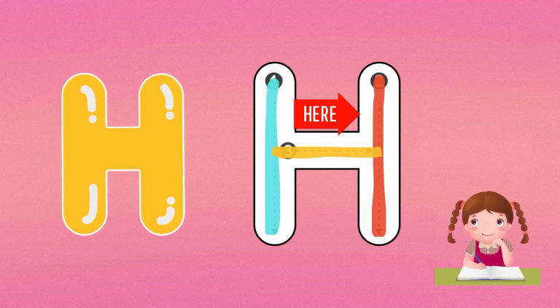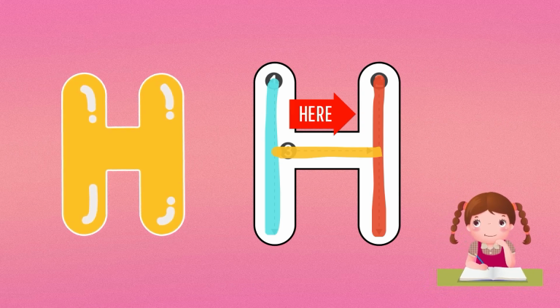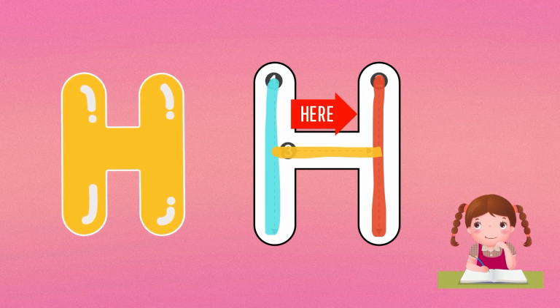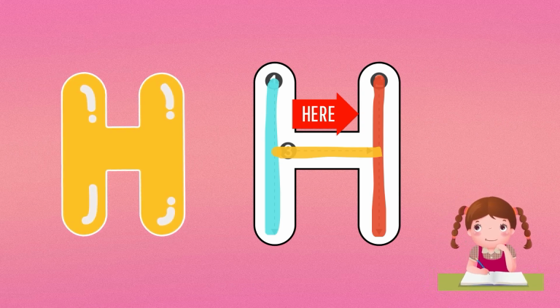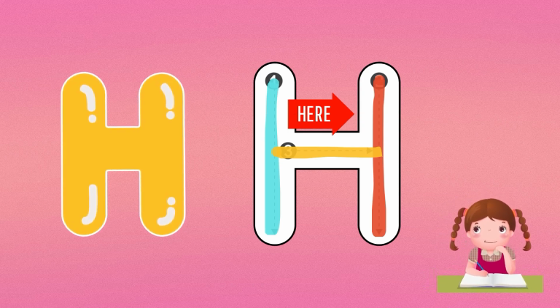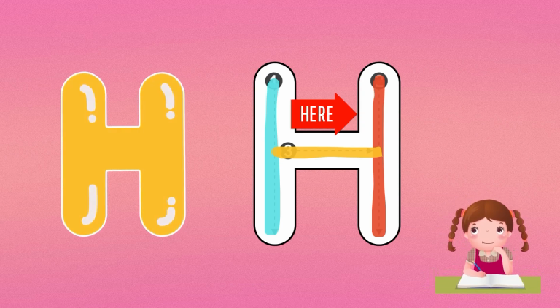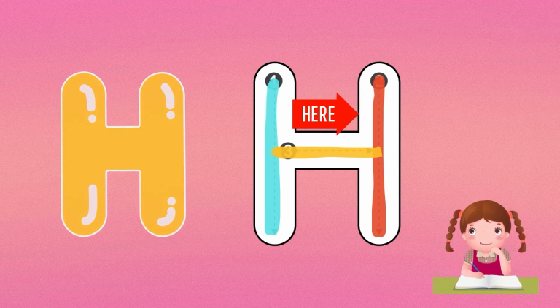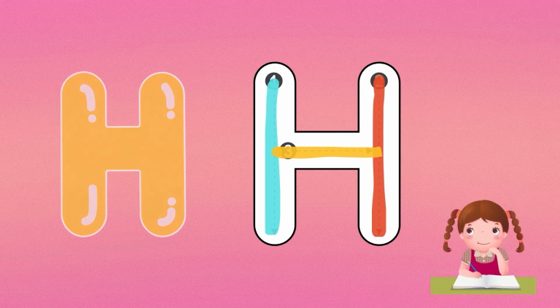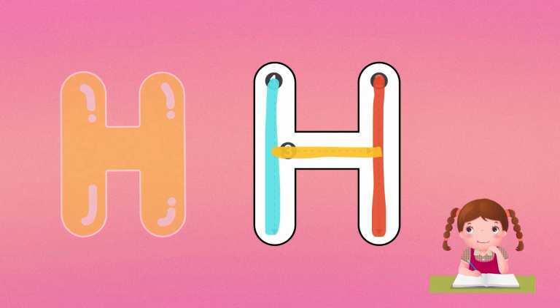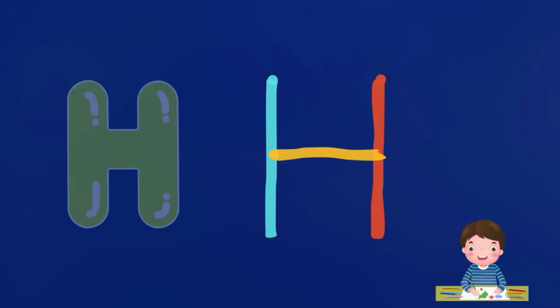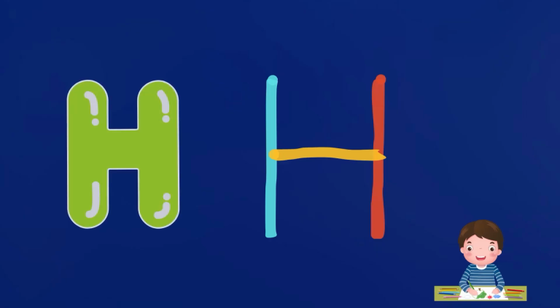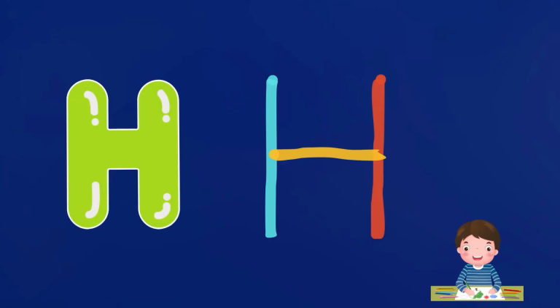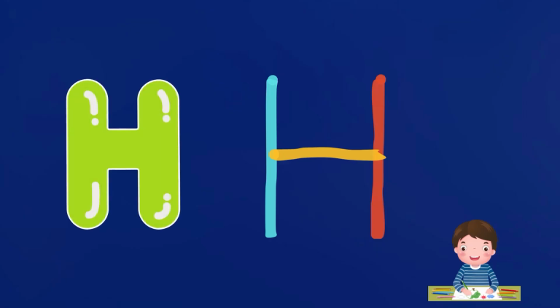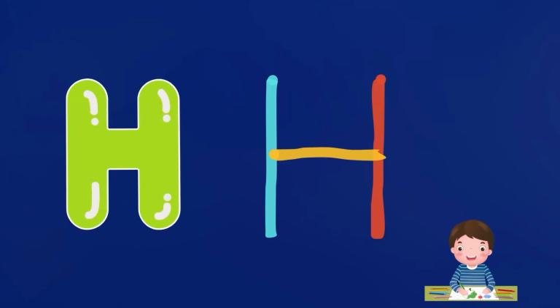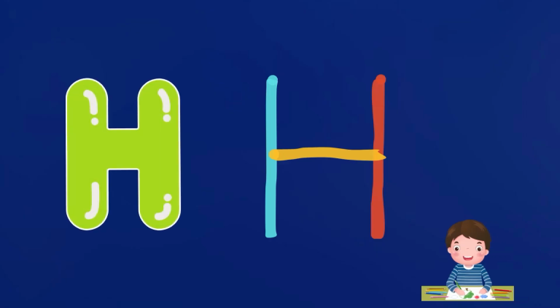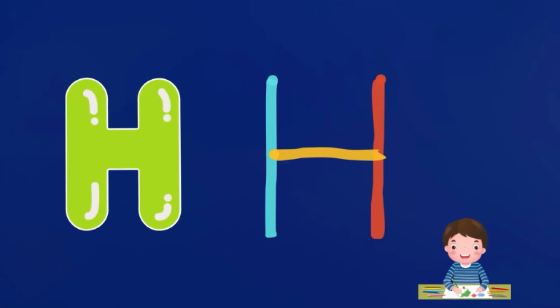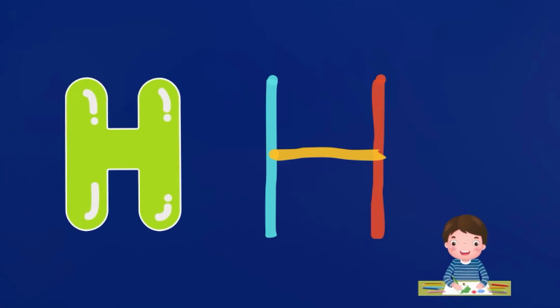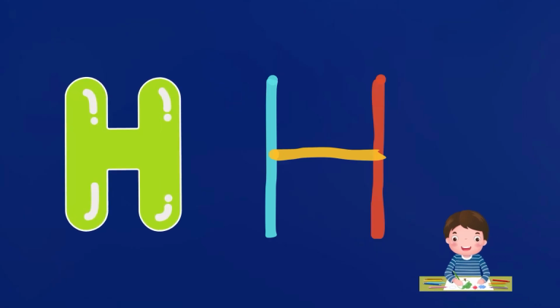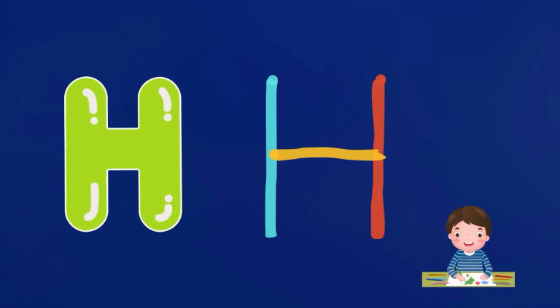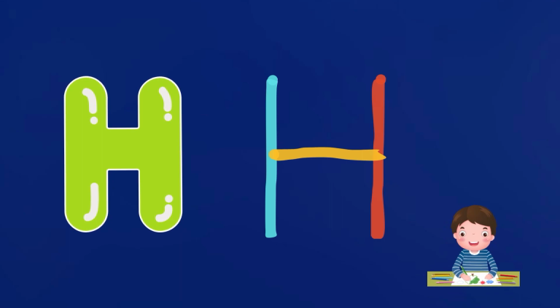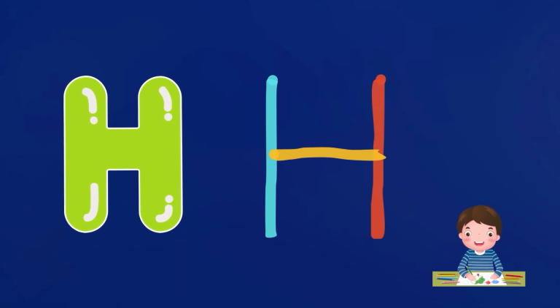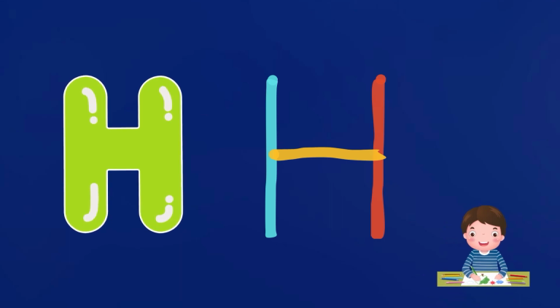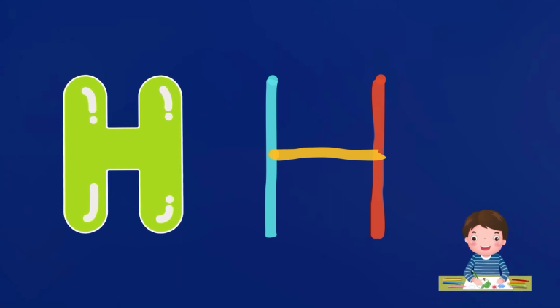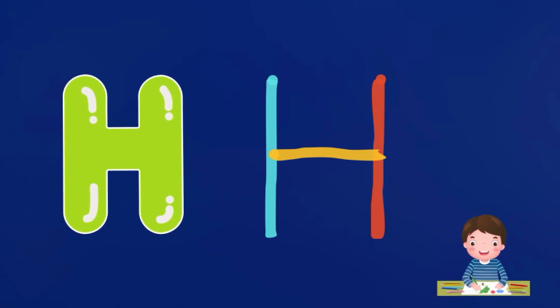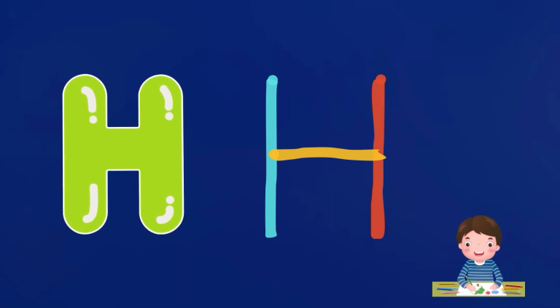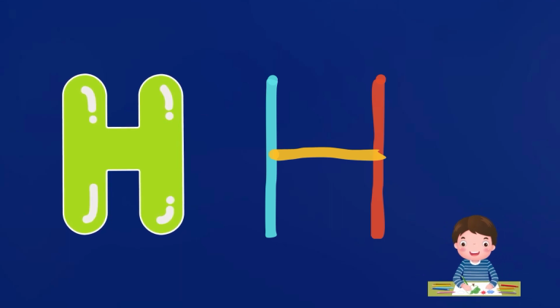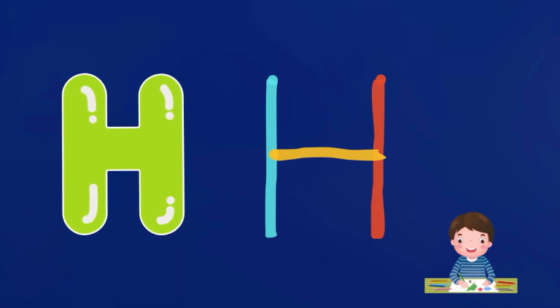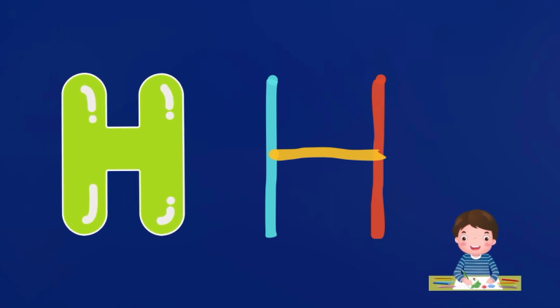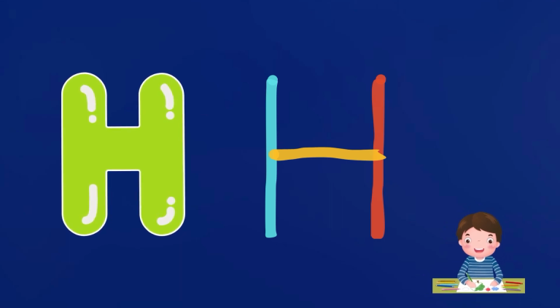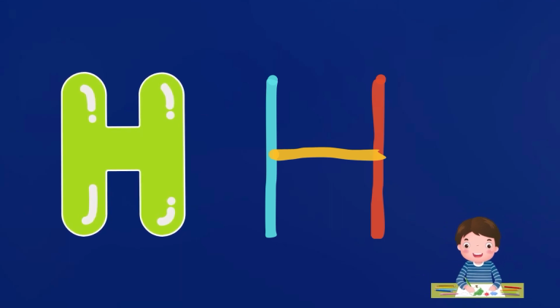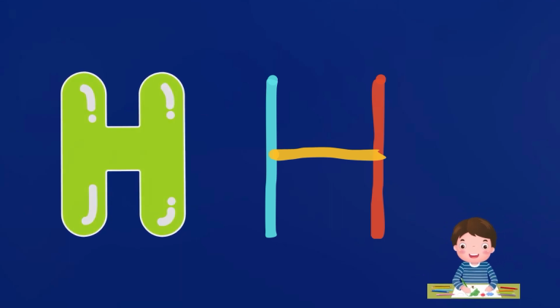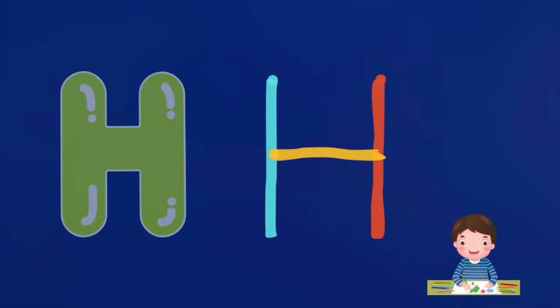Connect both lines. Congratulations, dear kids — now you have completed alphabet H.